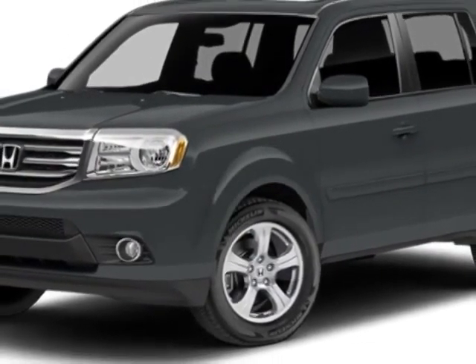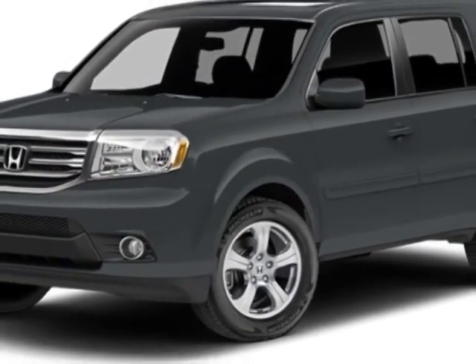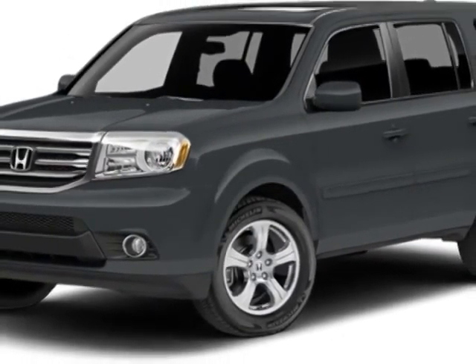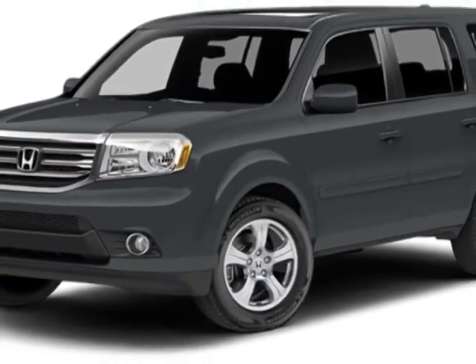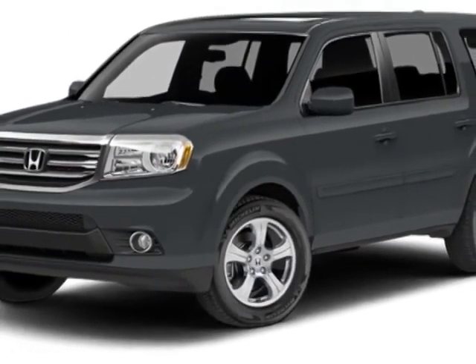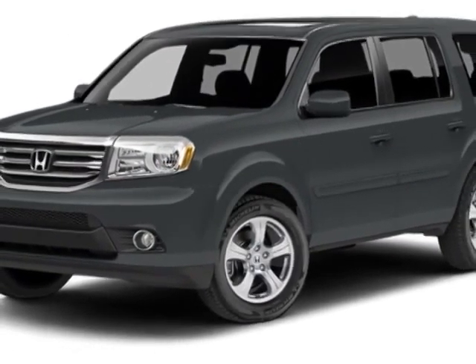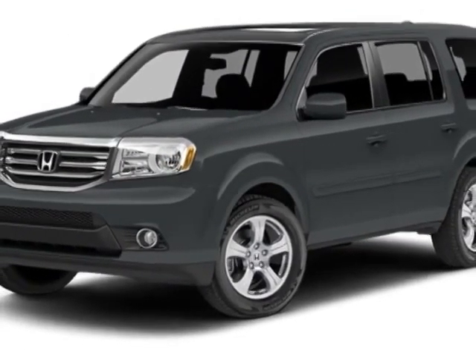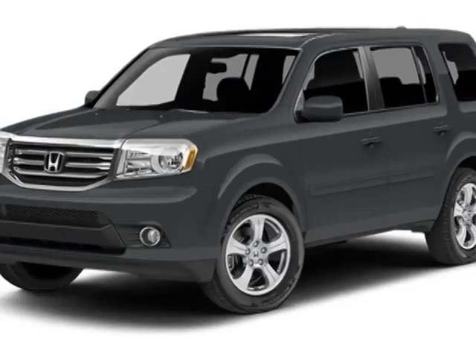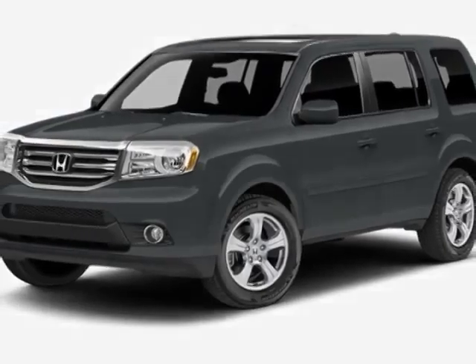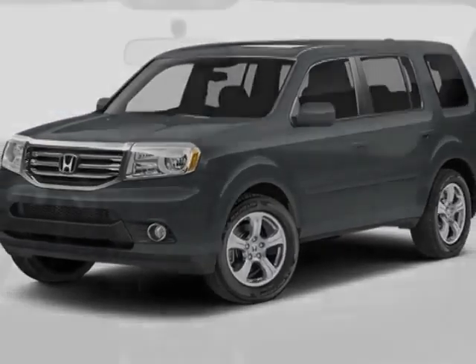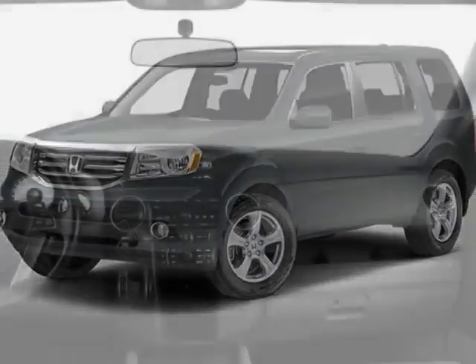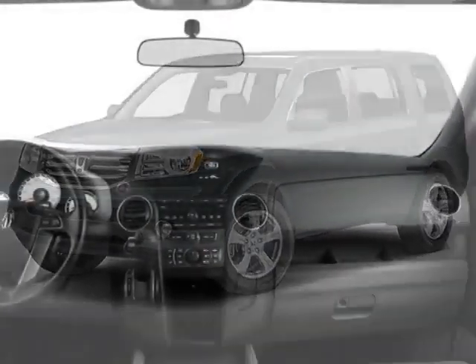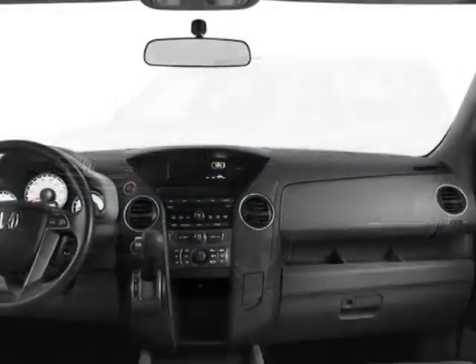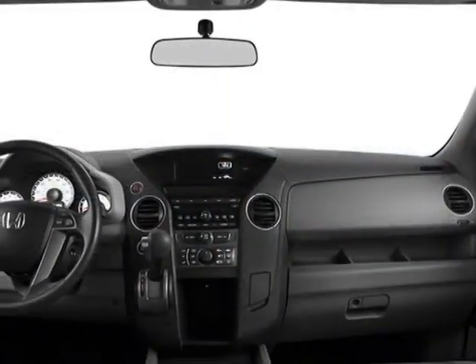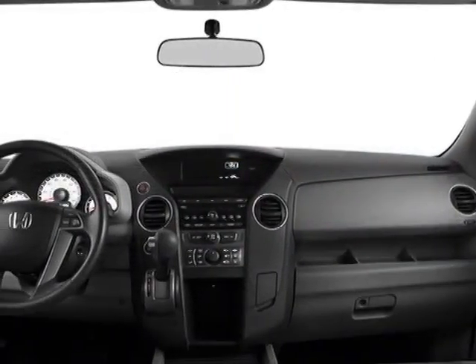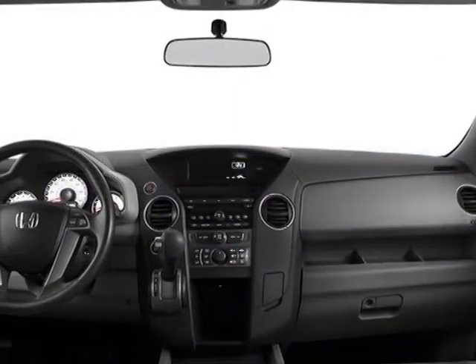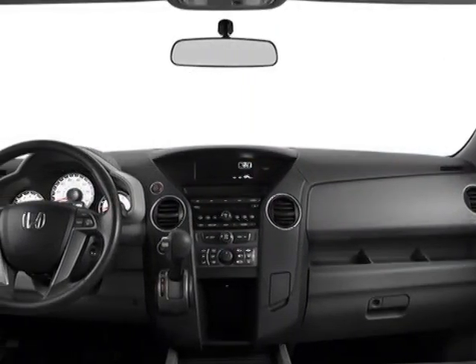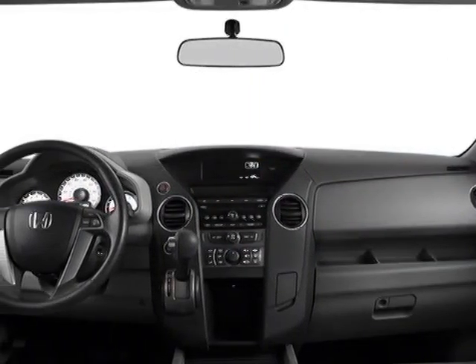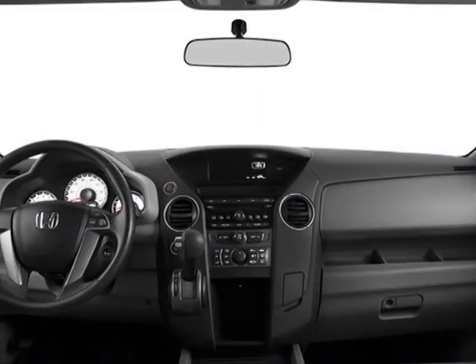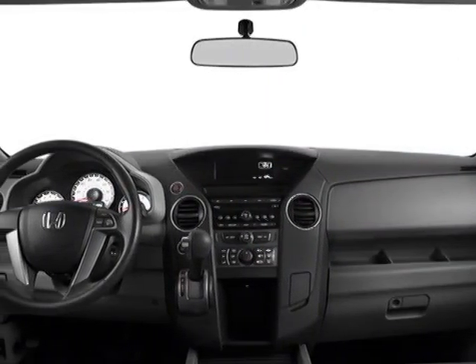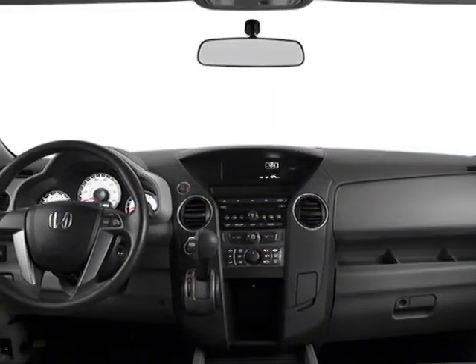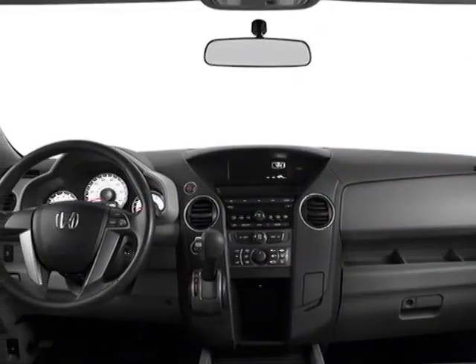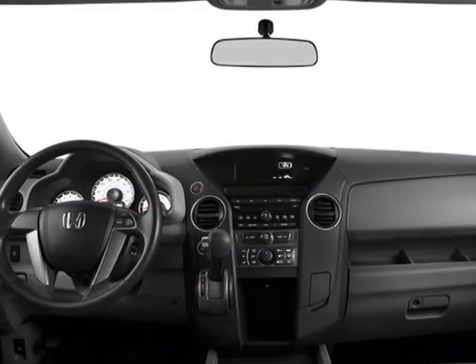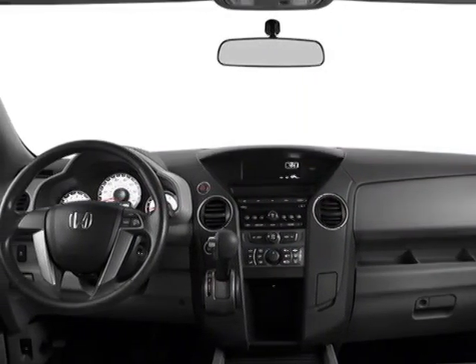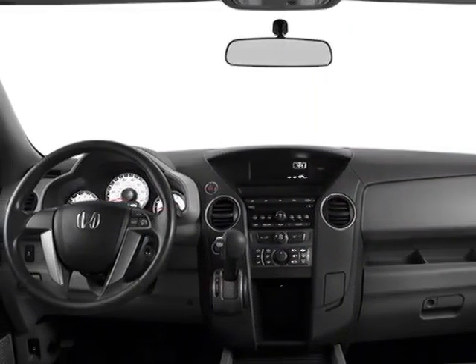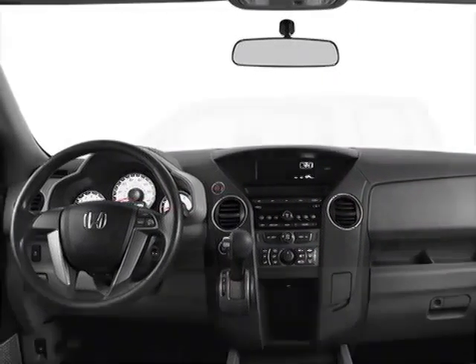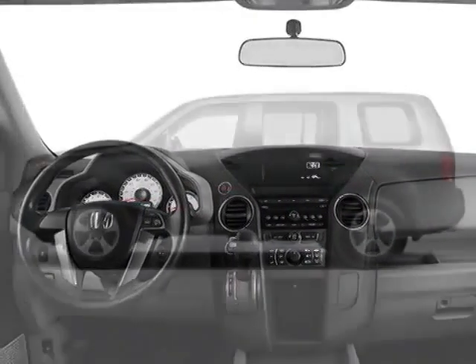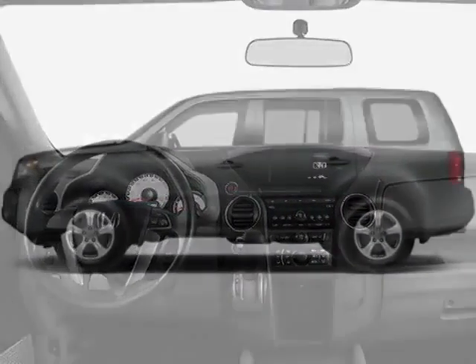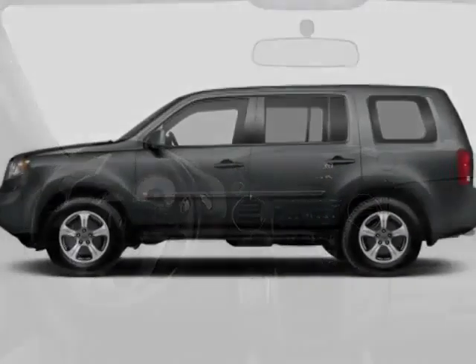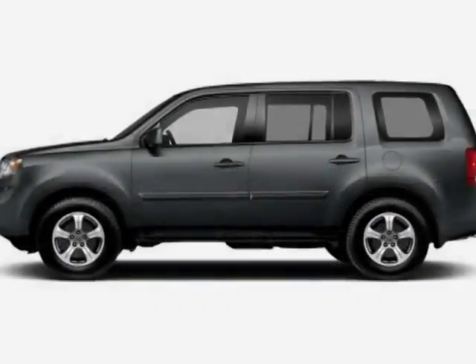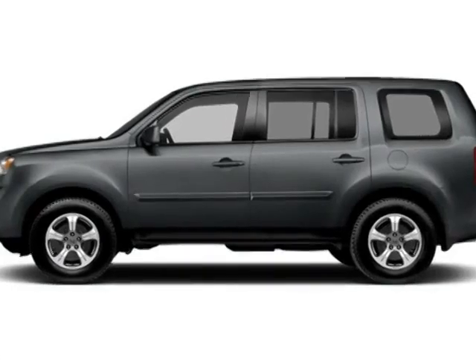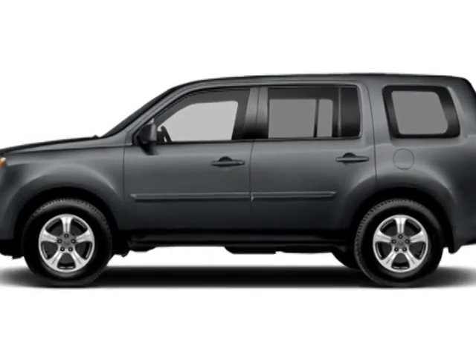Call 888-748-2019 or email our friendly sales staff today to schedule a test drive.